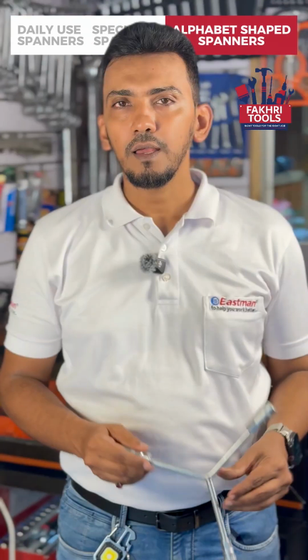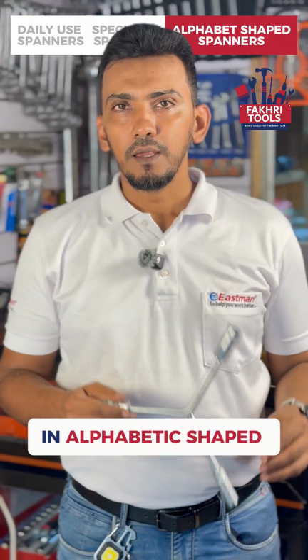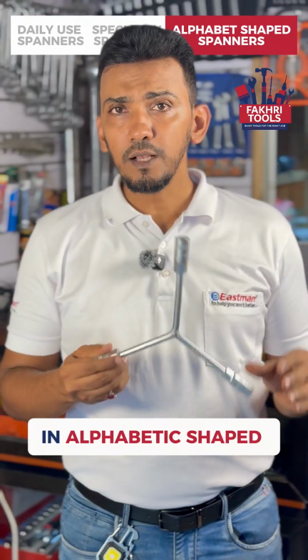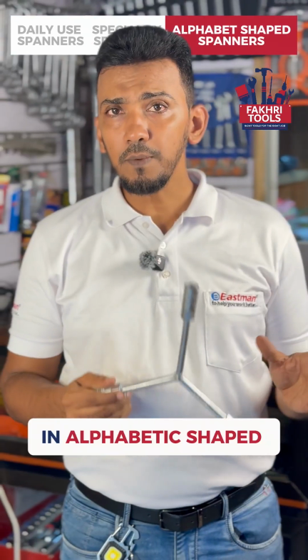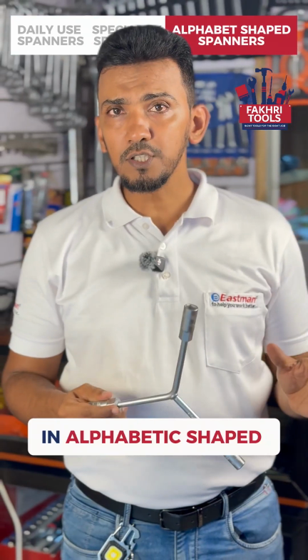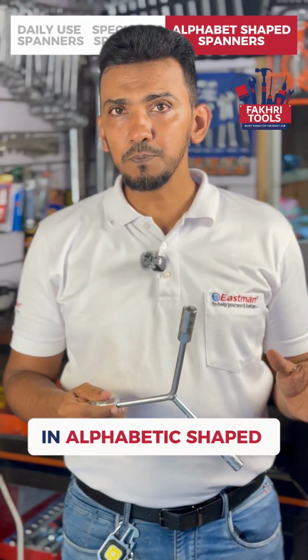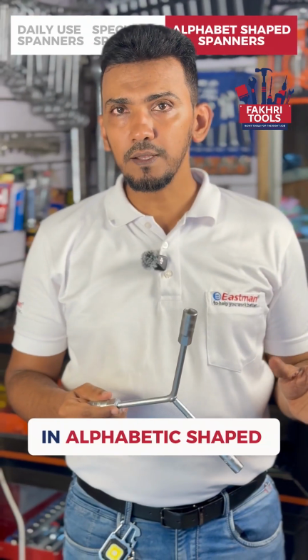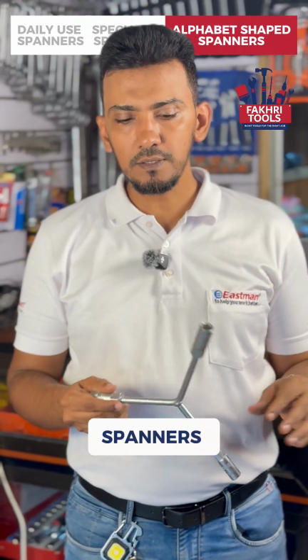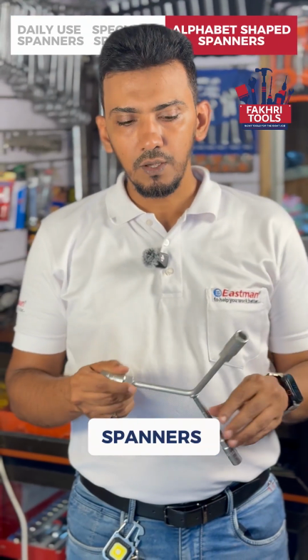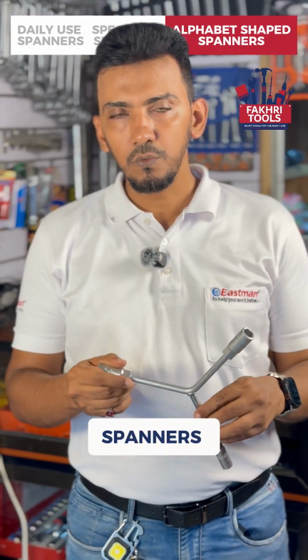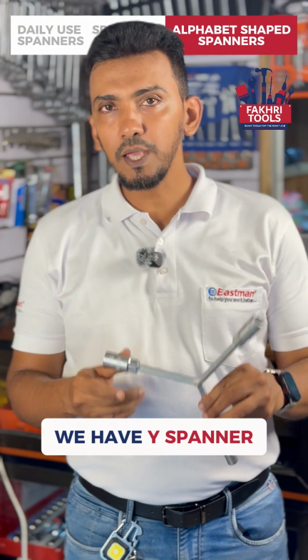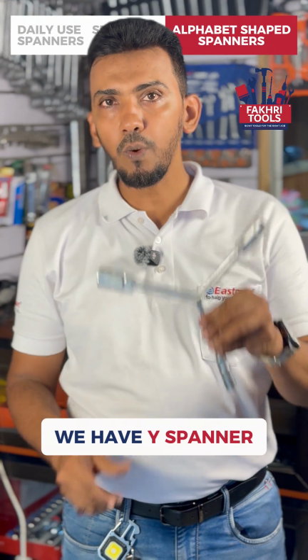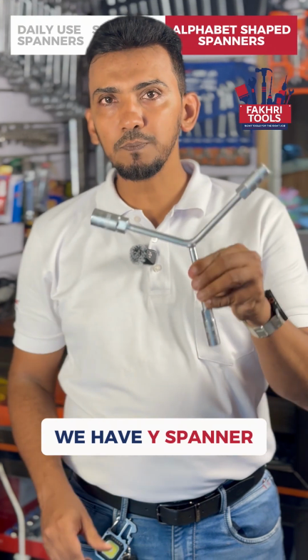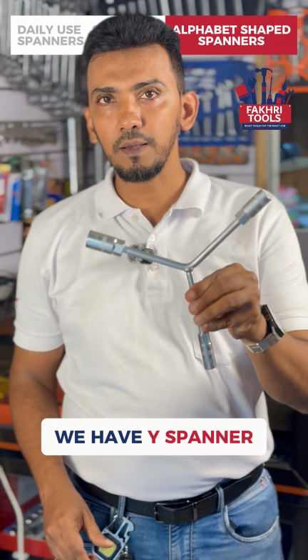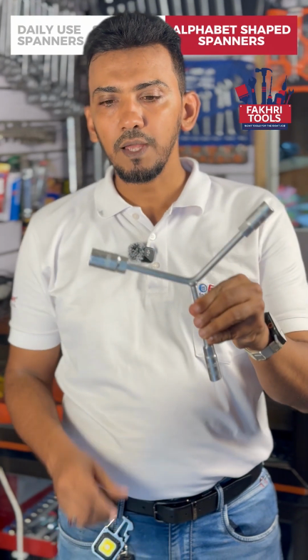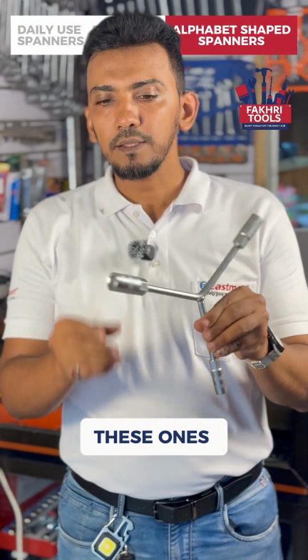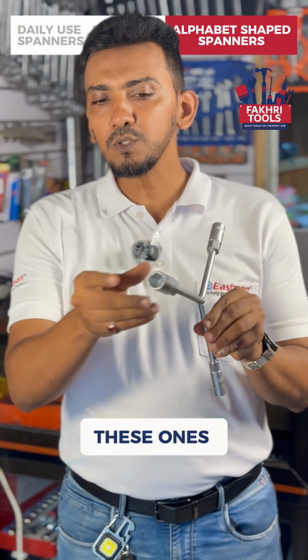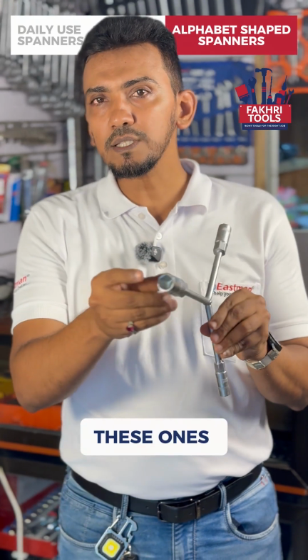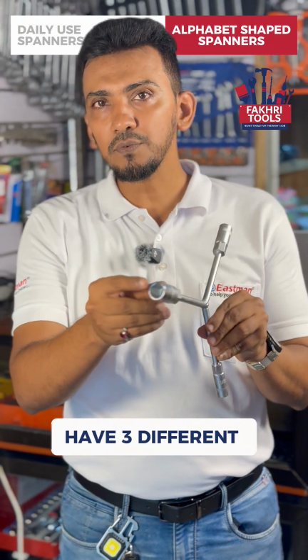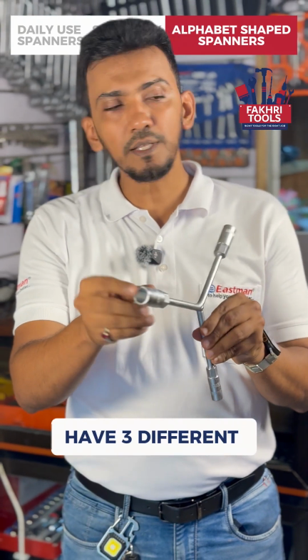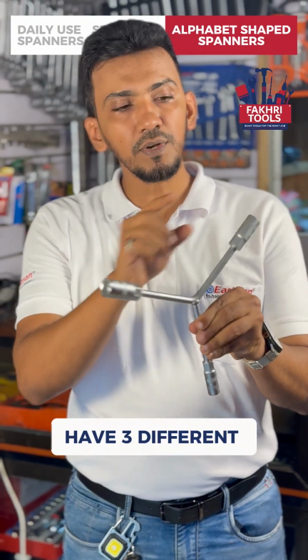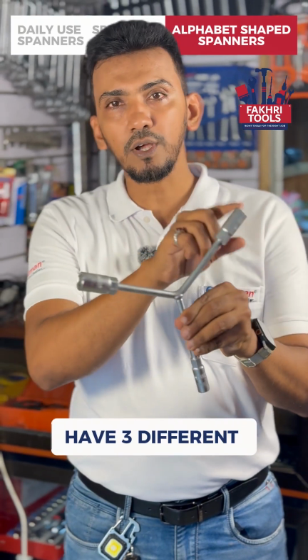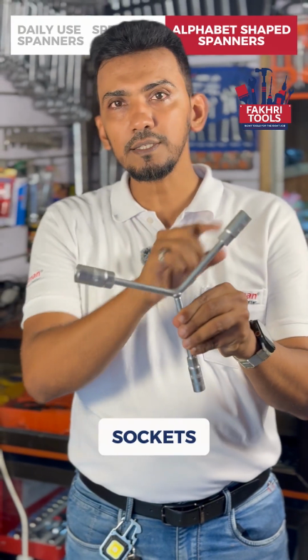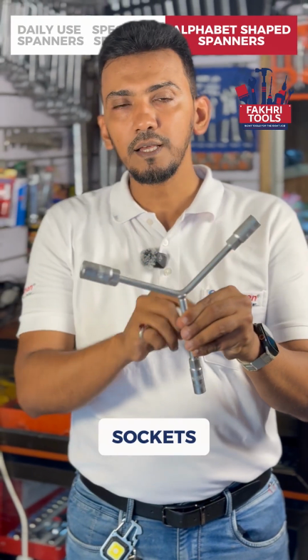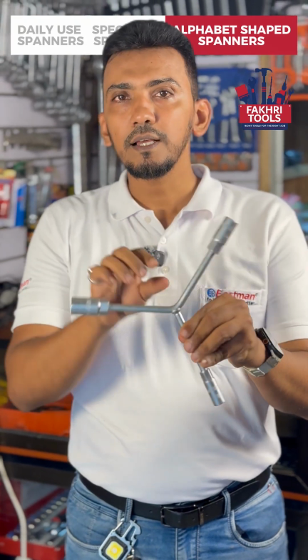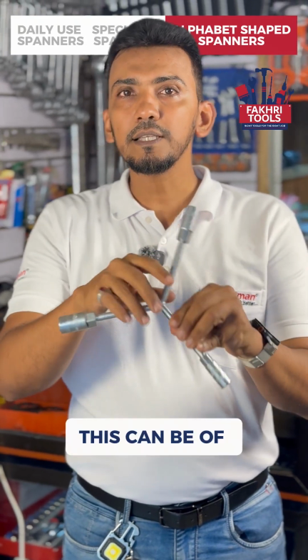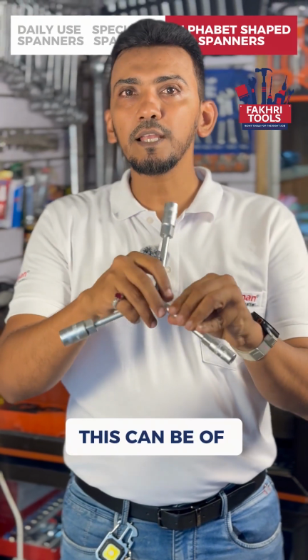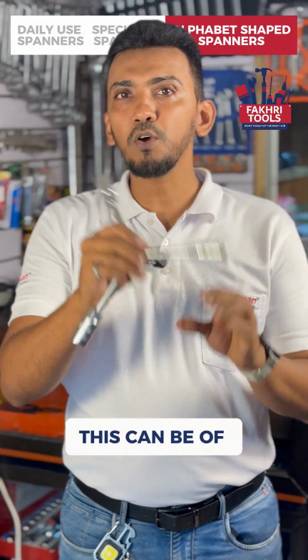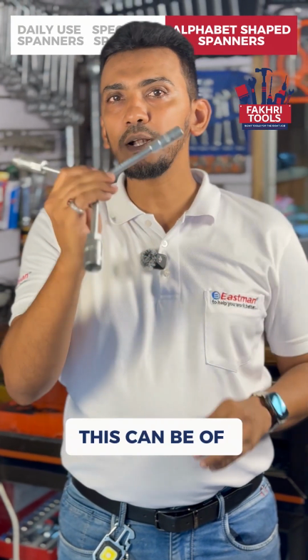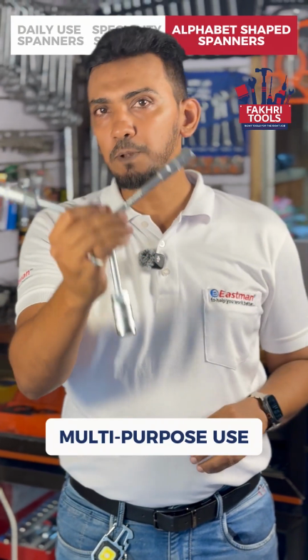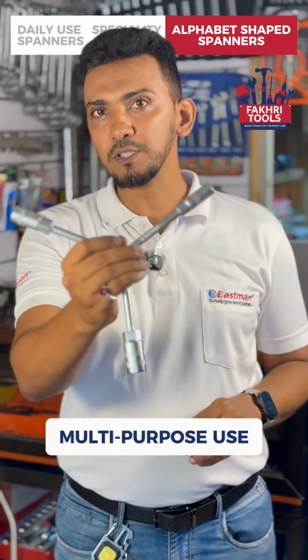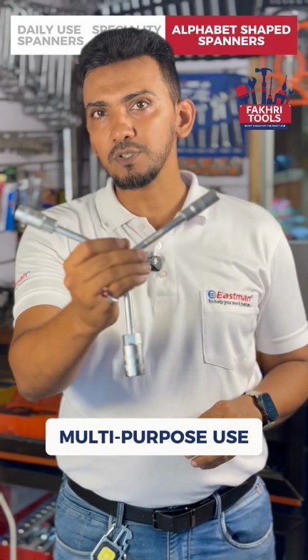In alphabet shaped spanners, we have Y spanners. These ones have three different sockets and can be of multipurpose use.